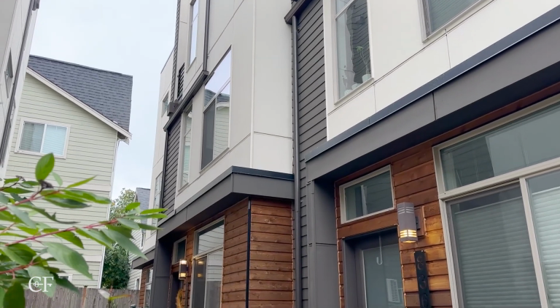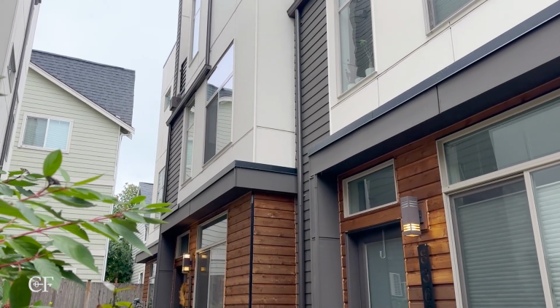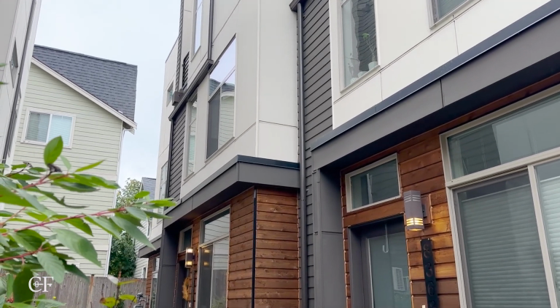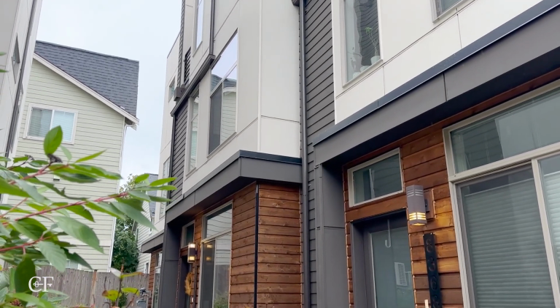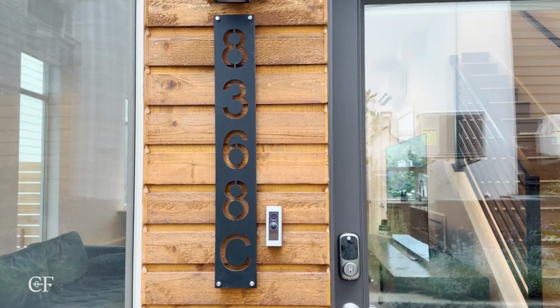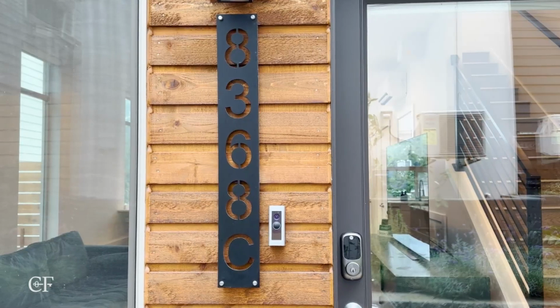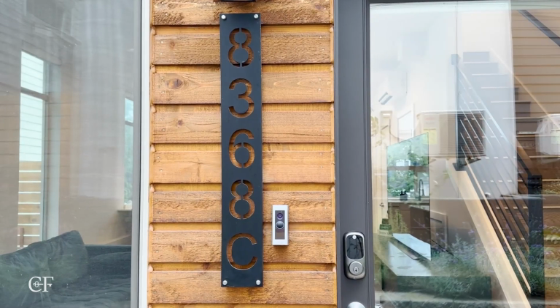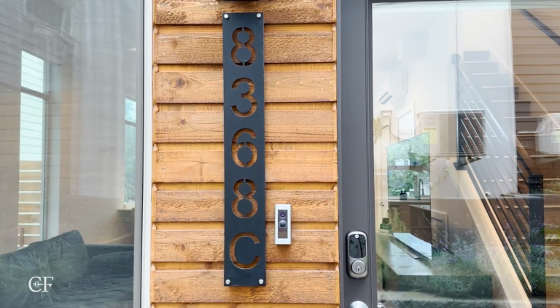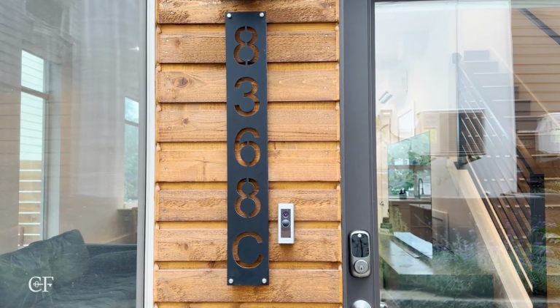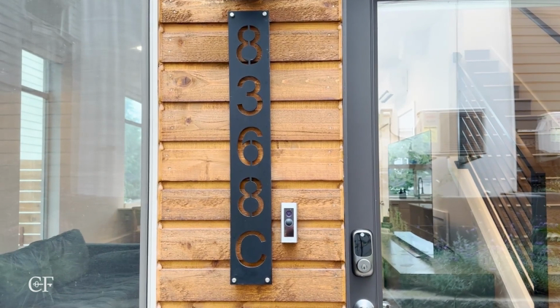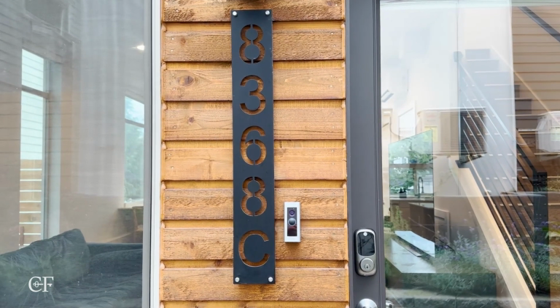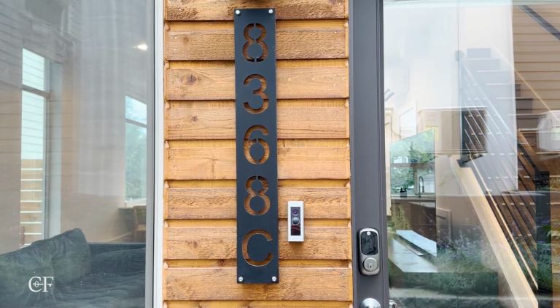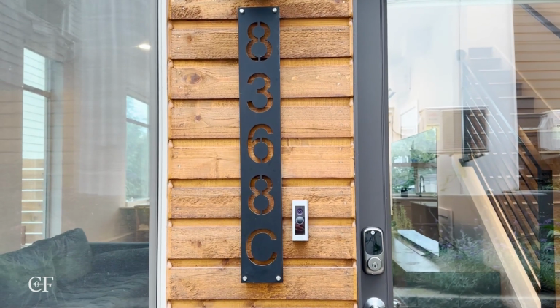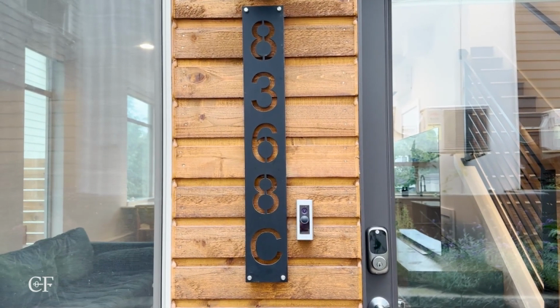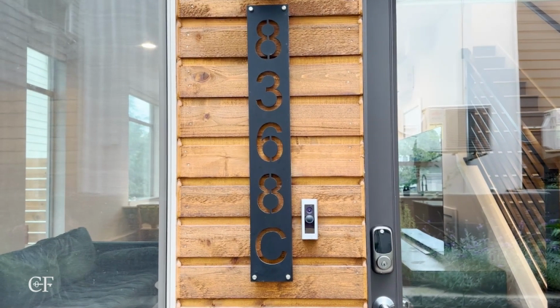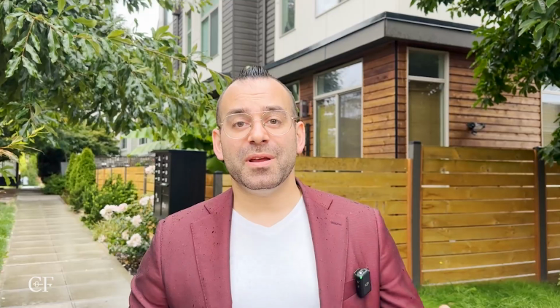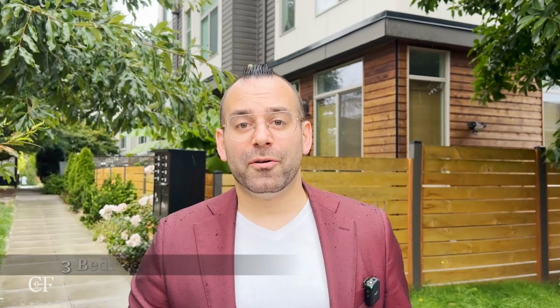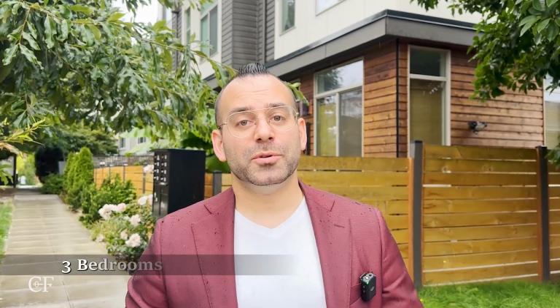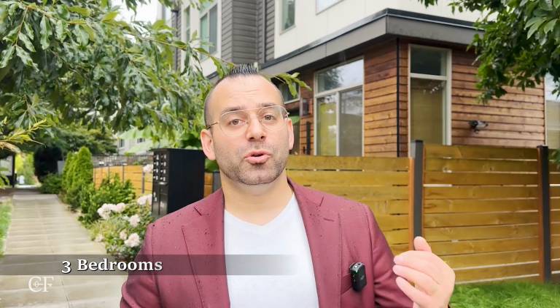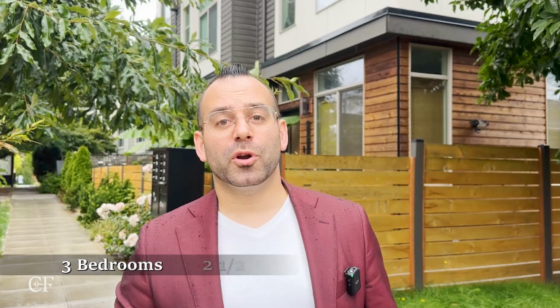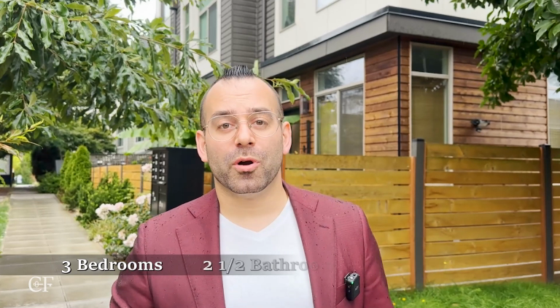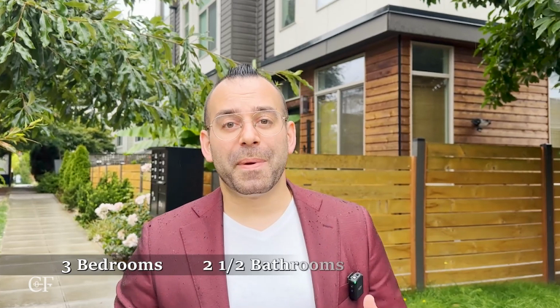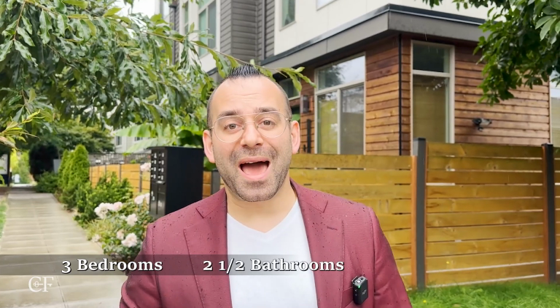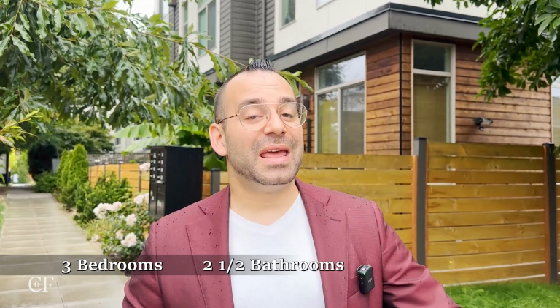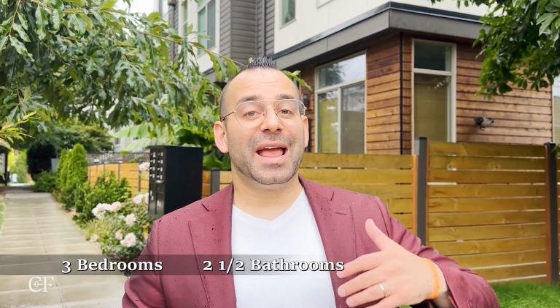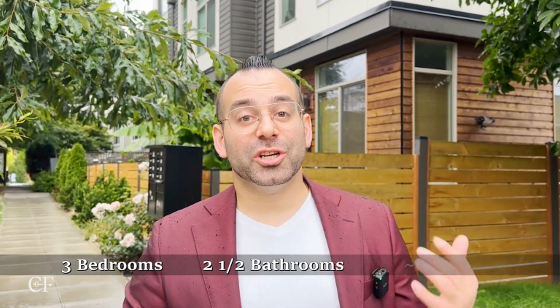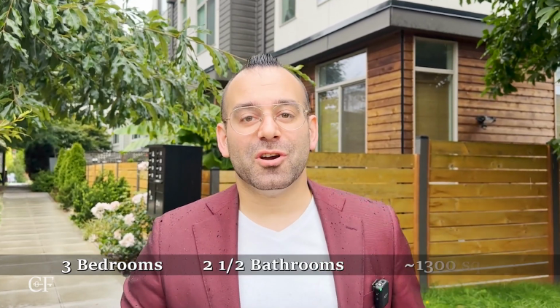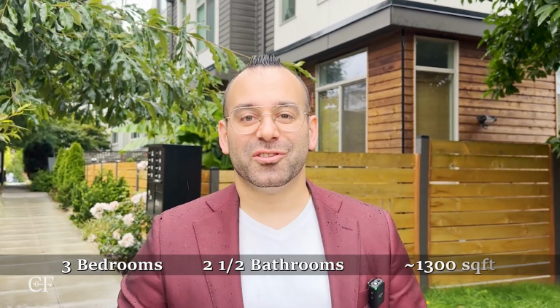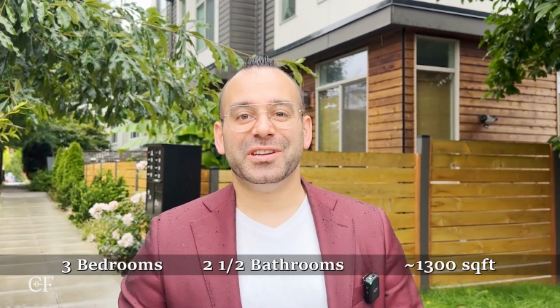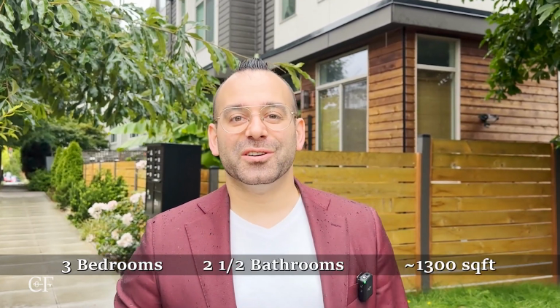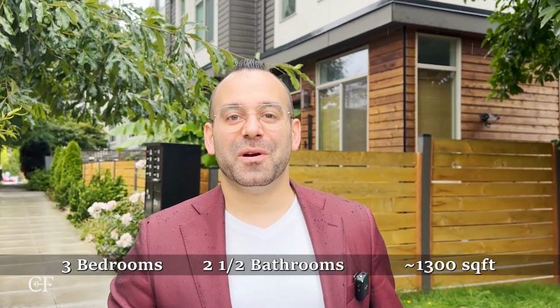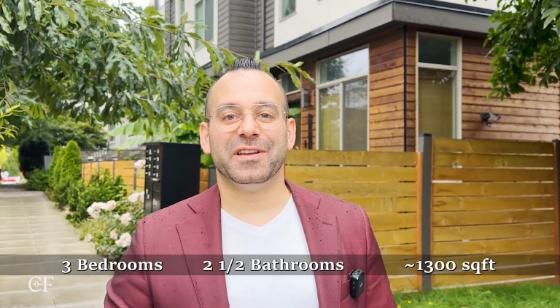This listing is a 2021 townhome, three bedrooms, two and a quarter bath, and just over 1,300 square feet.